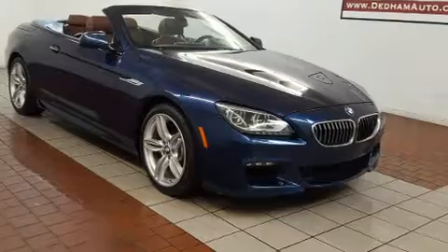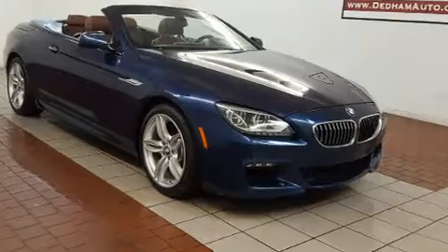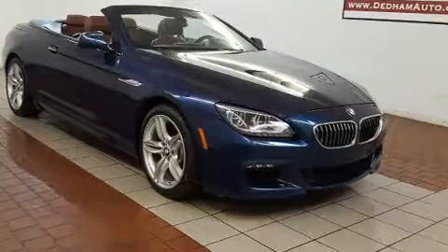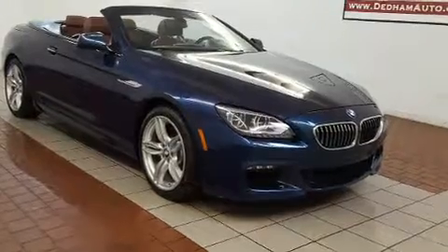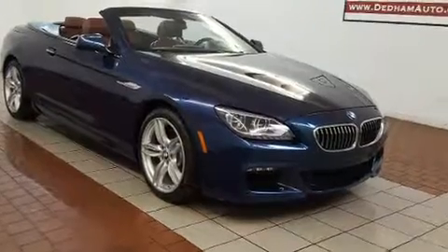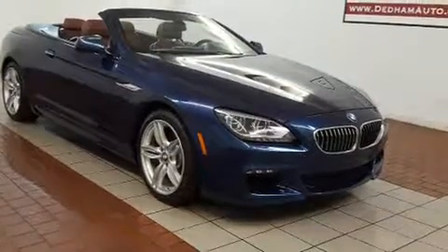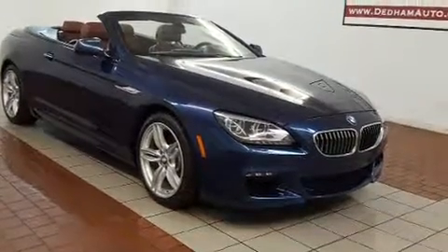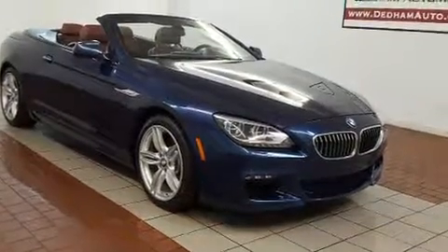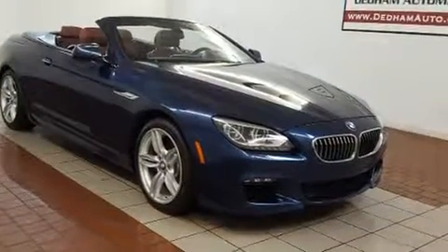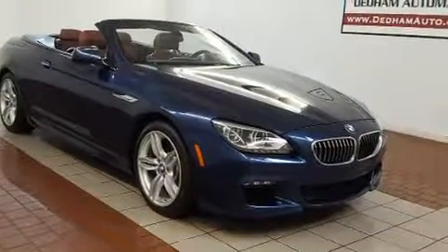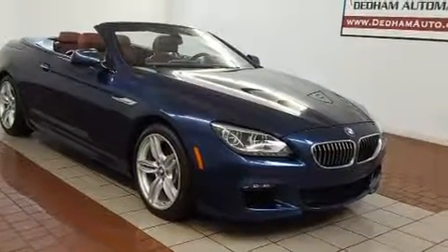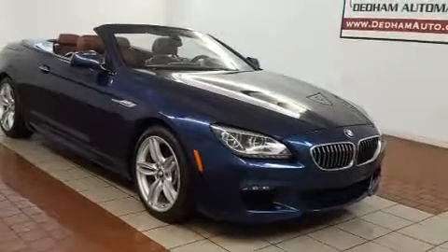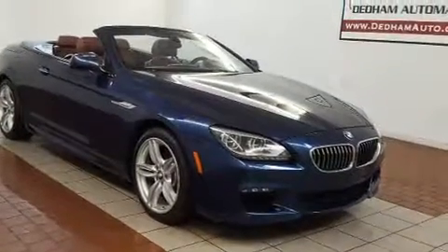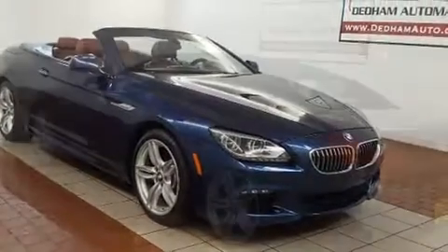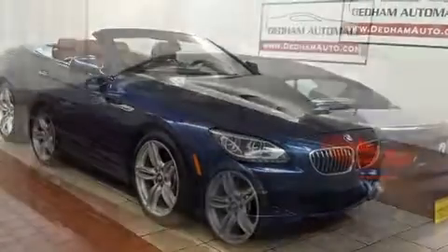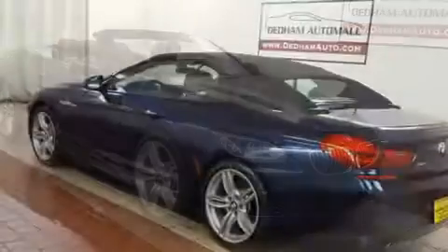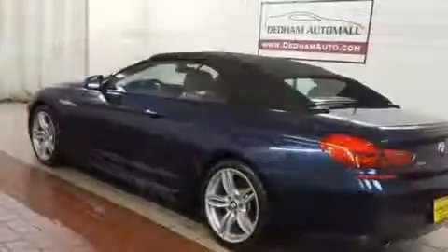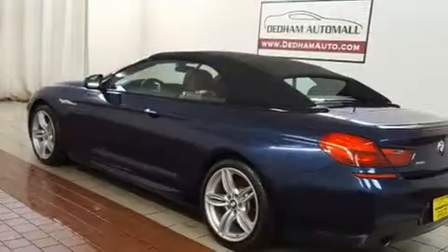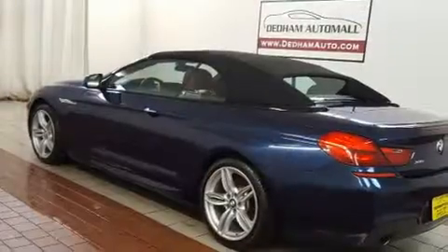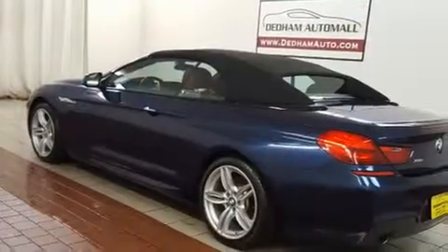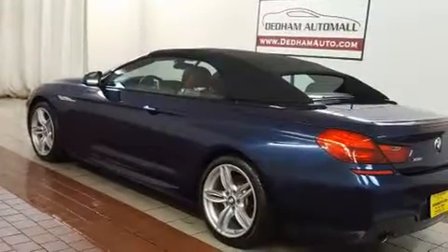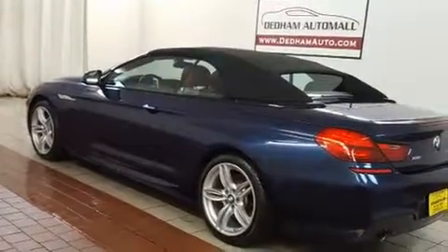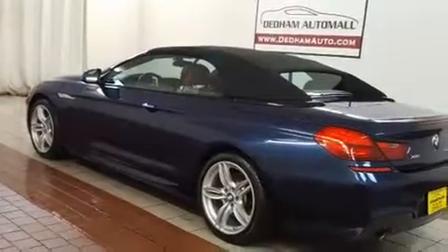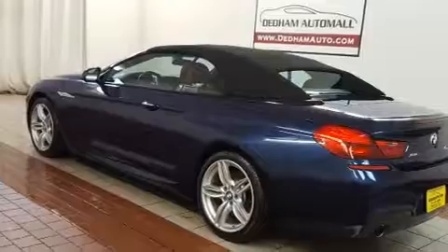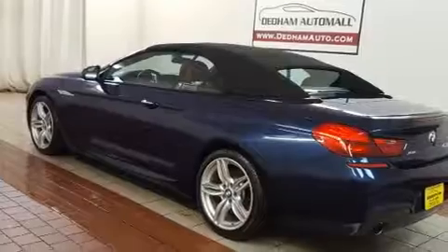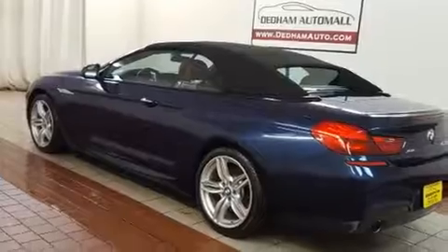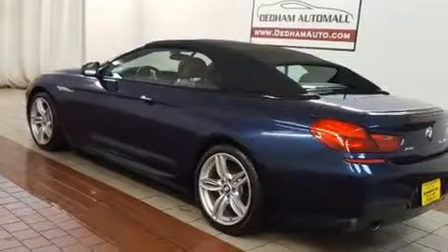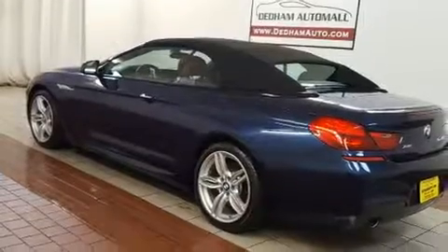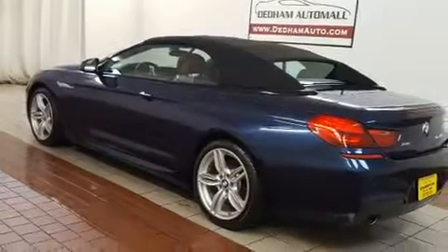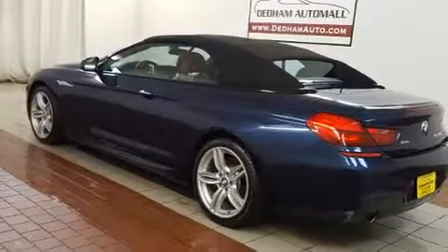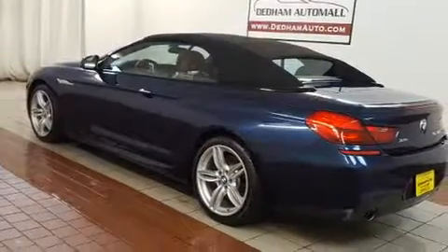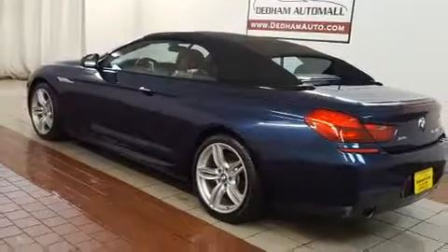BMW prioritized comfort and style by including a power seat, a power convertible roof, and seat memory.